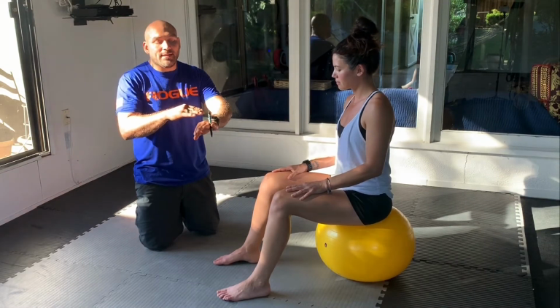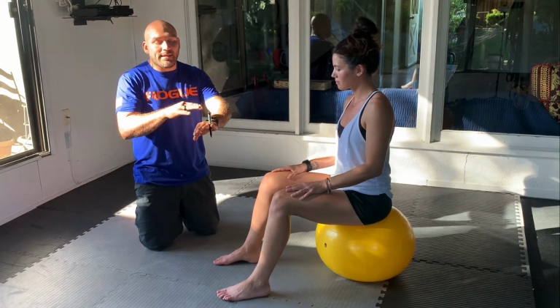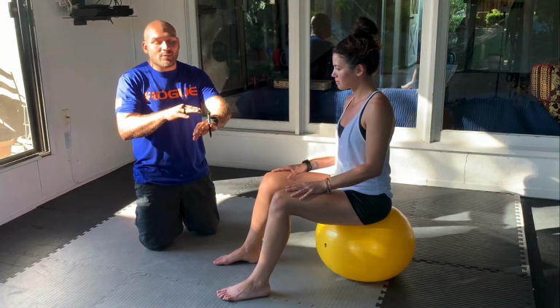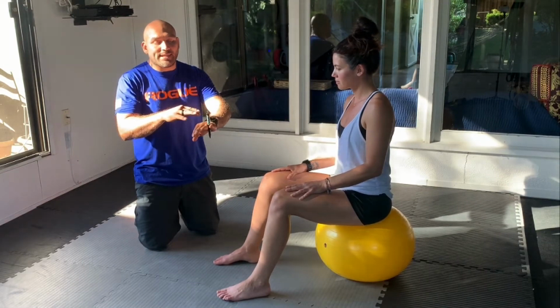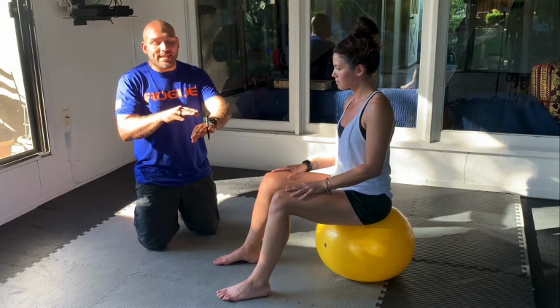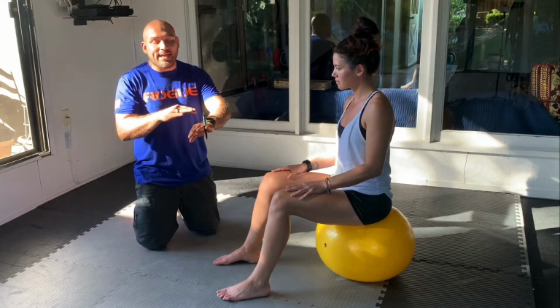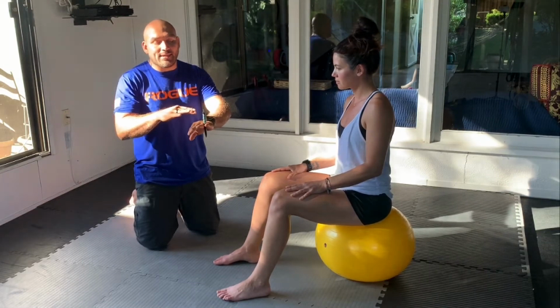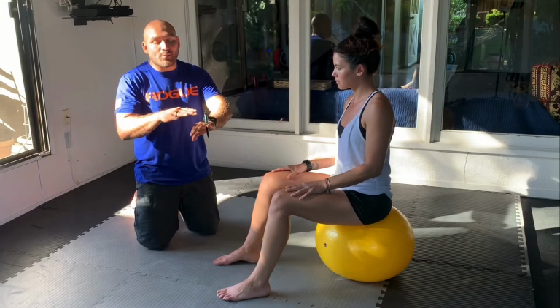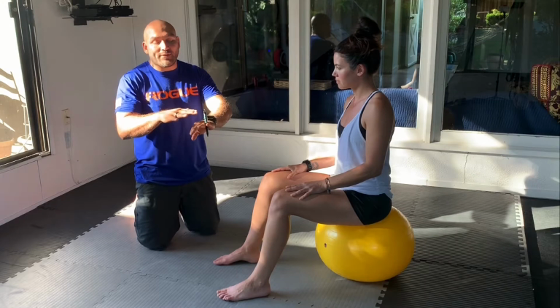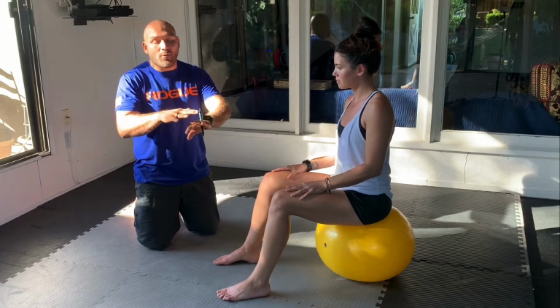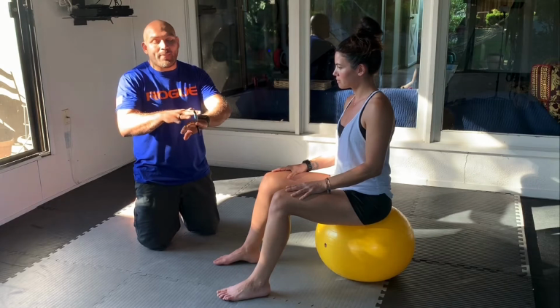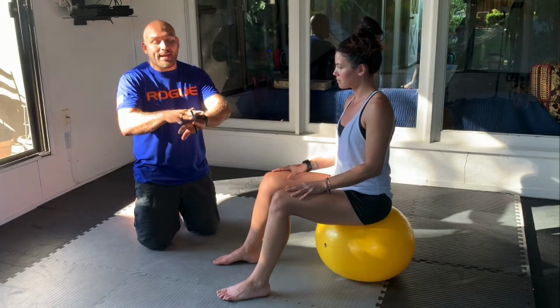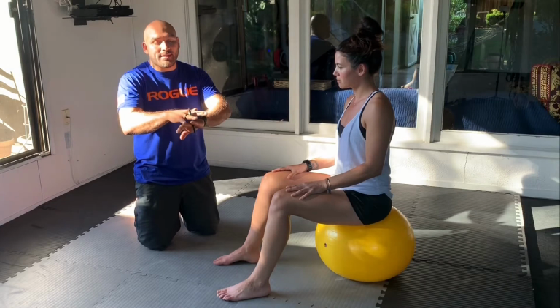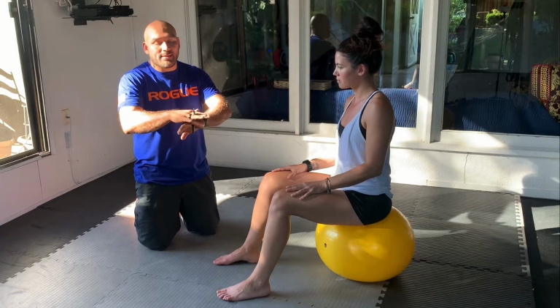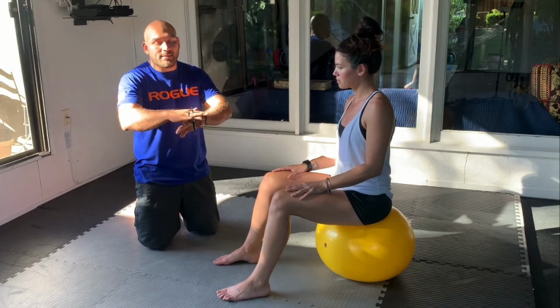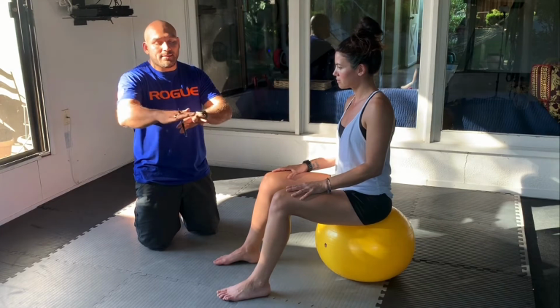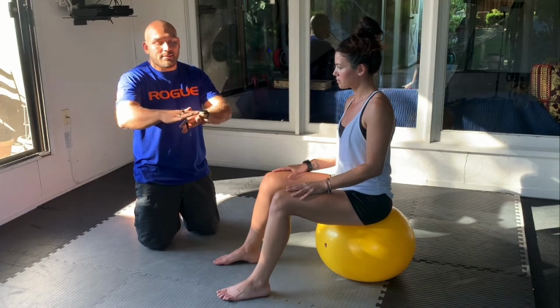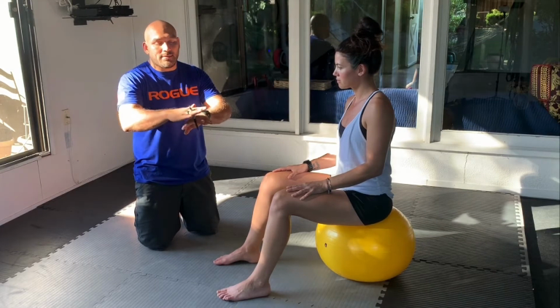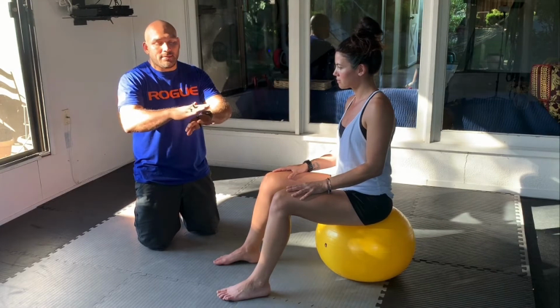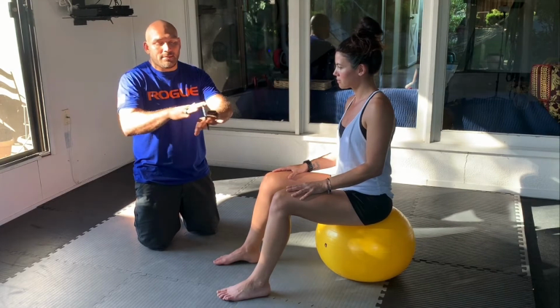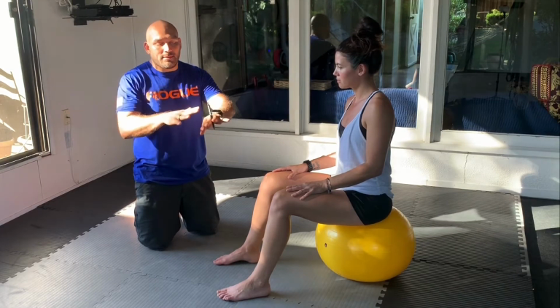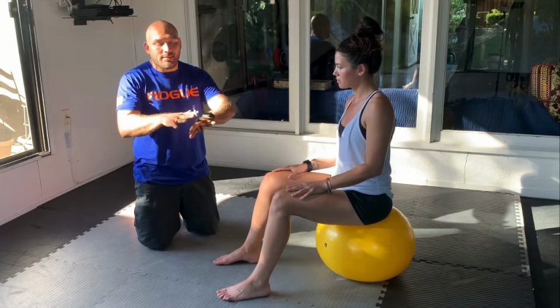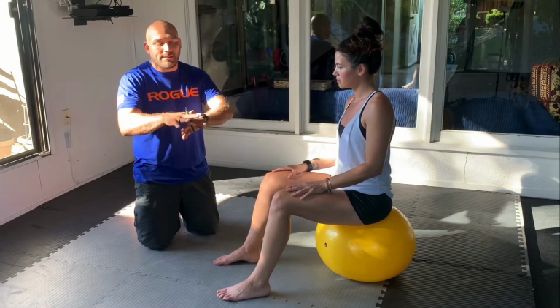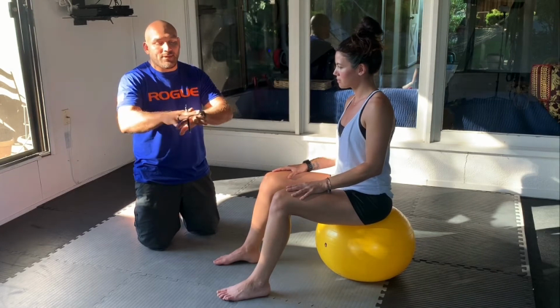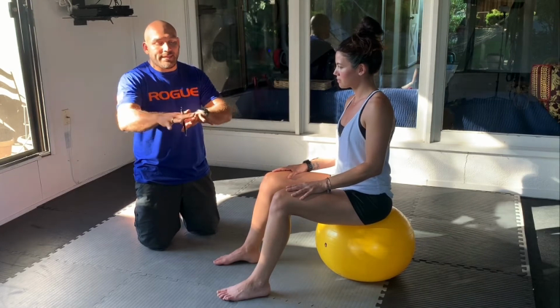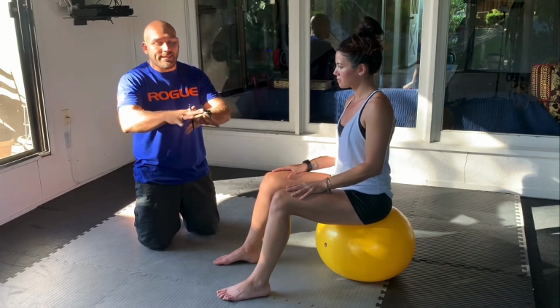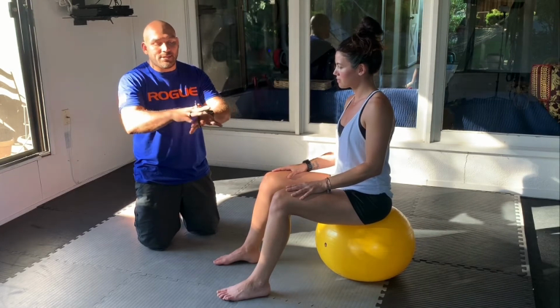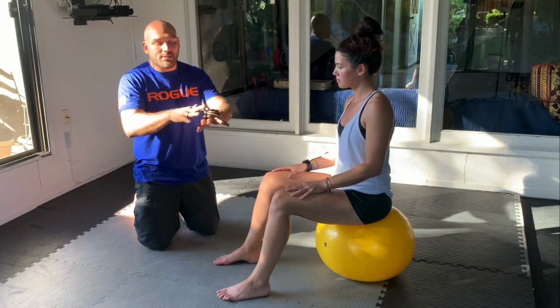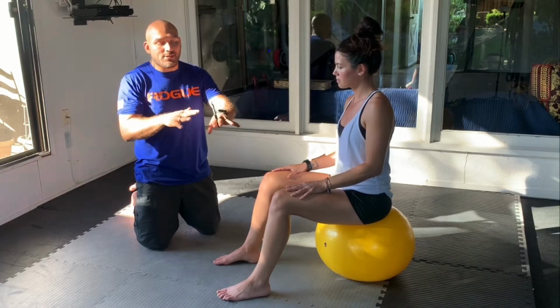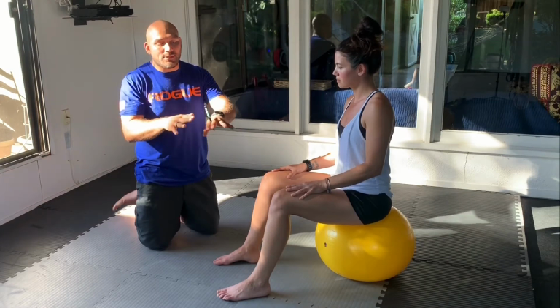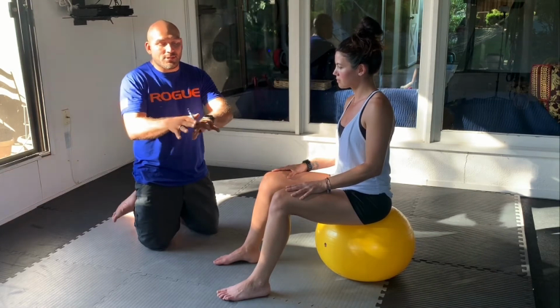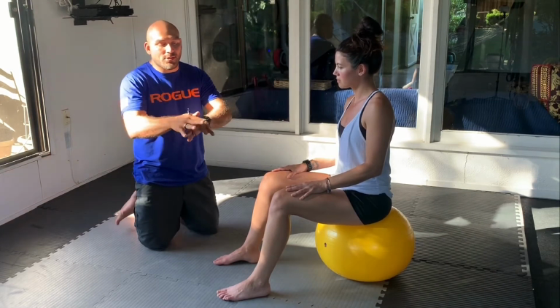And then once we get to the end, we're going to have to go back down each toe.